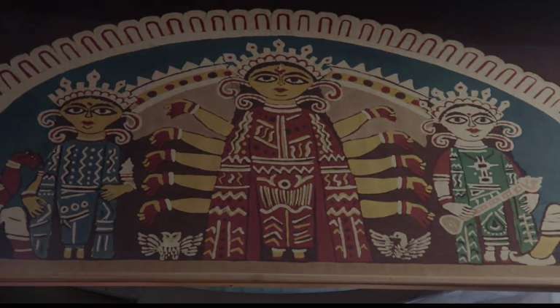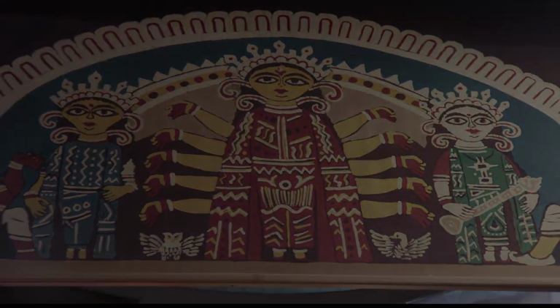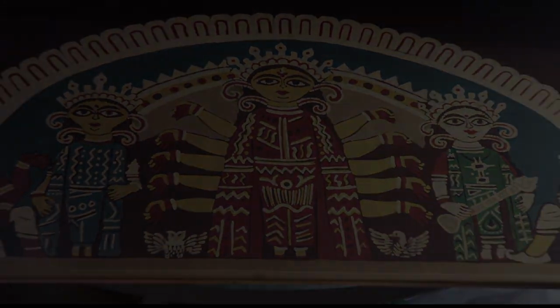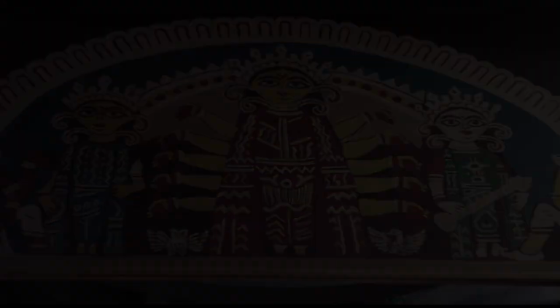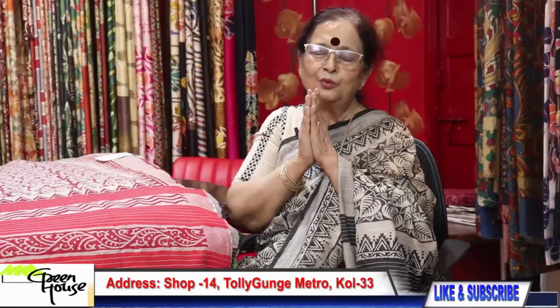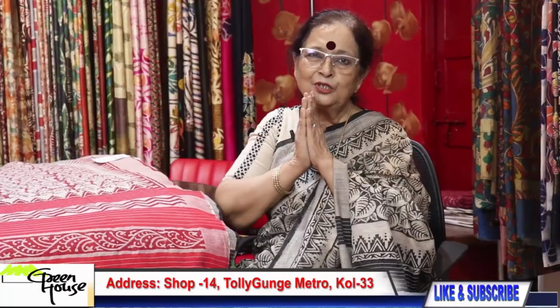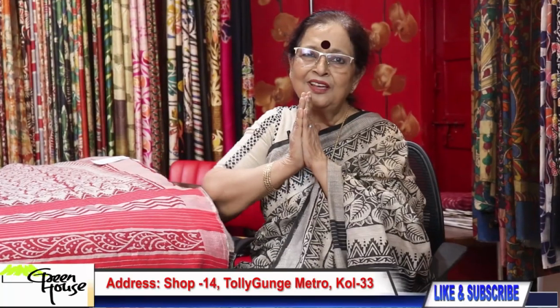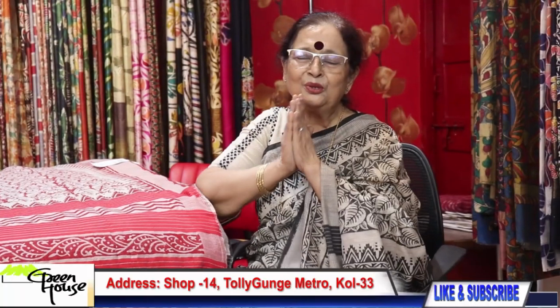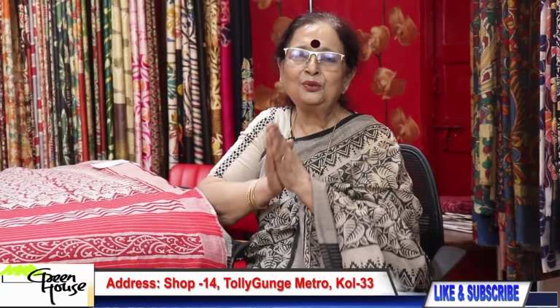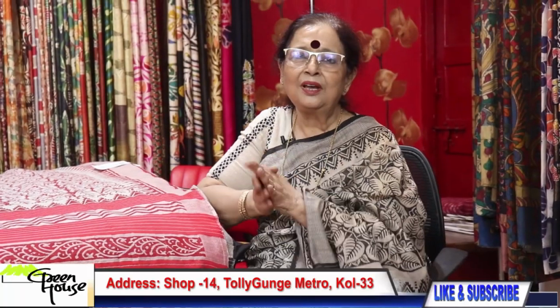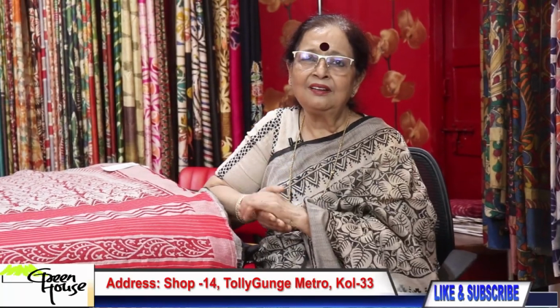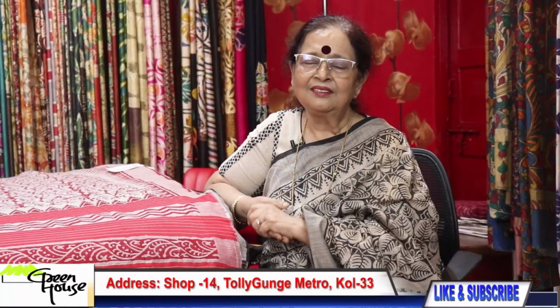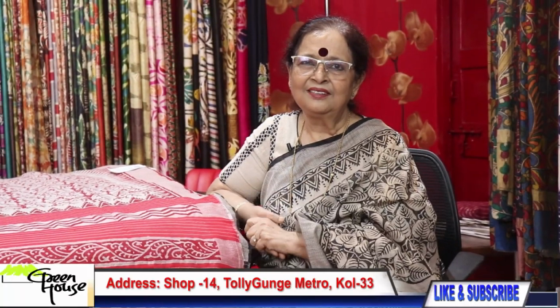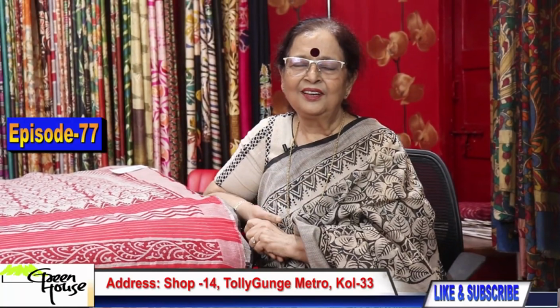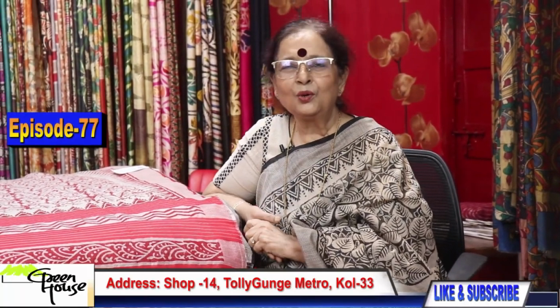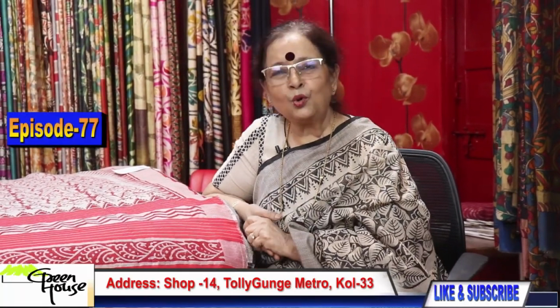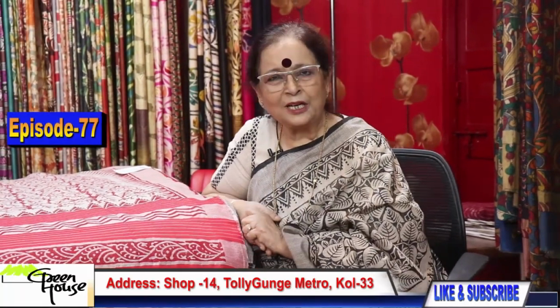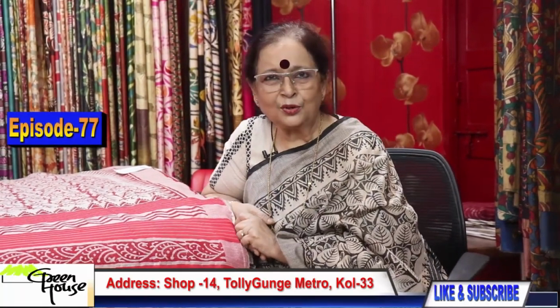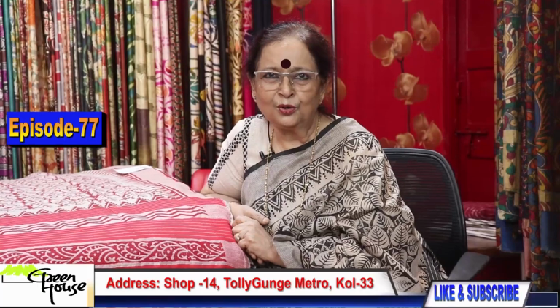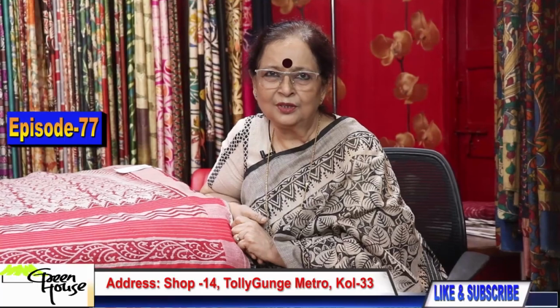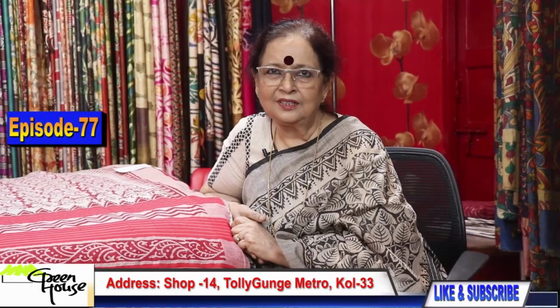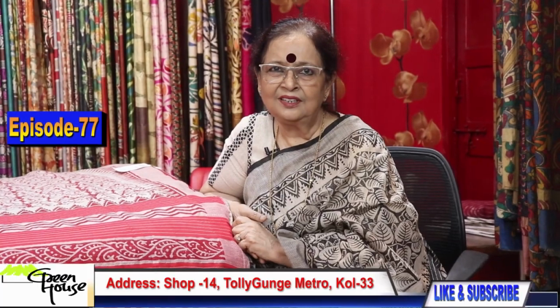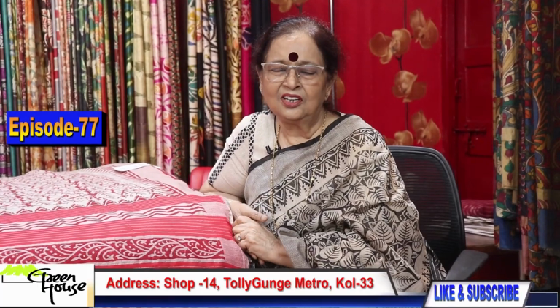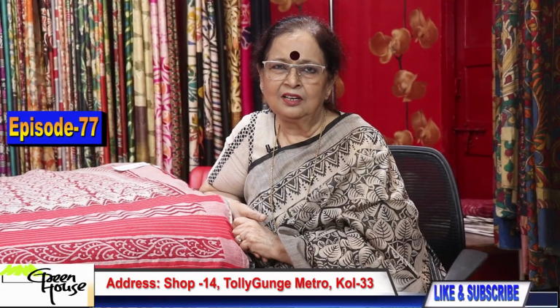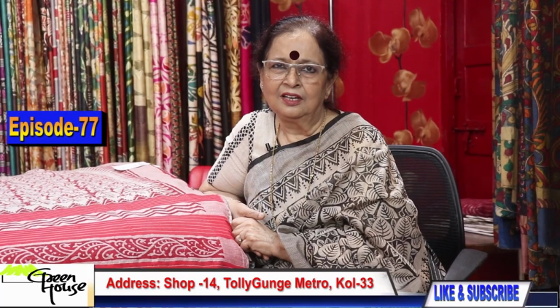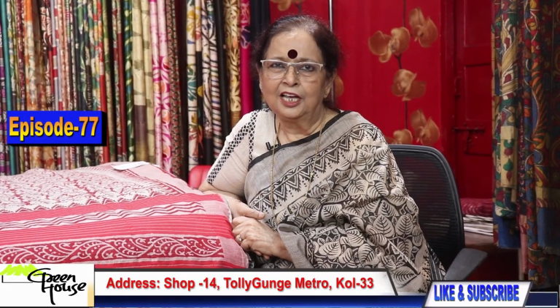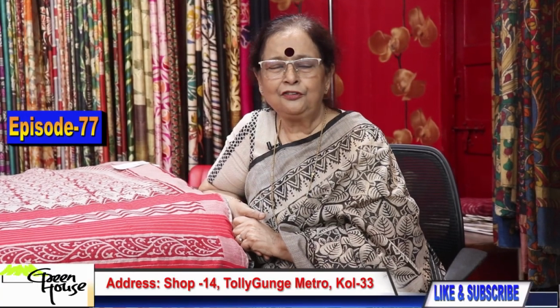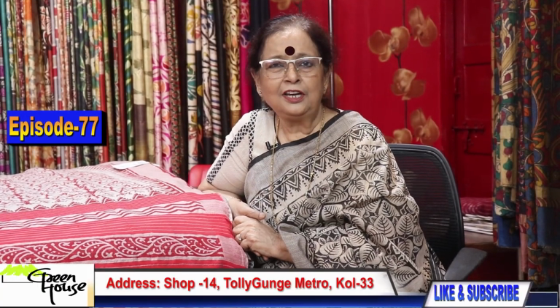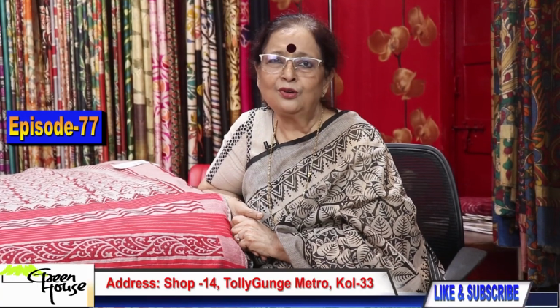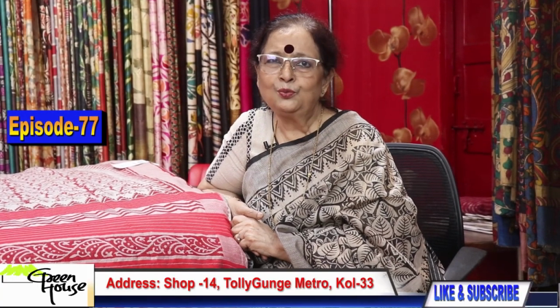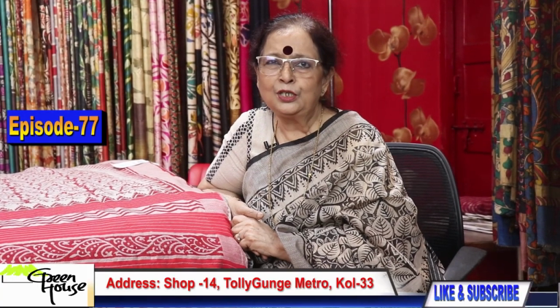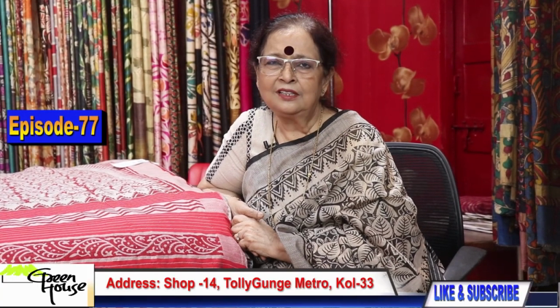Namaskar. Welcome to Greenhouse Boutique.